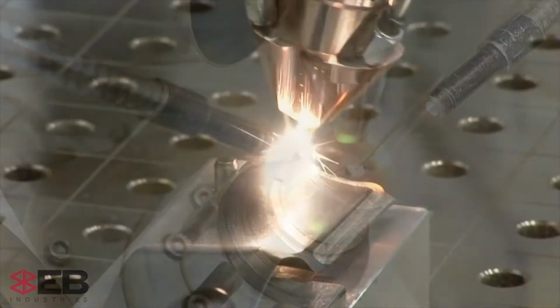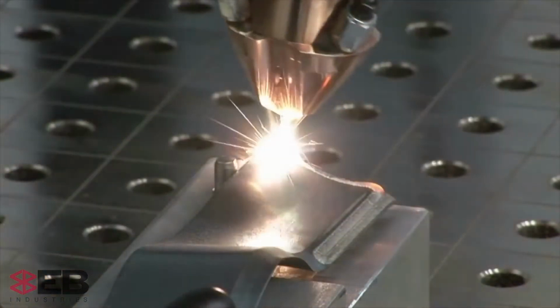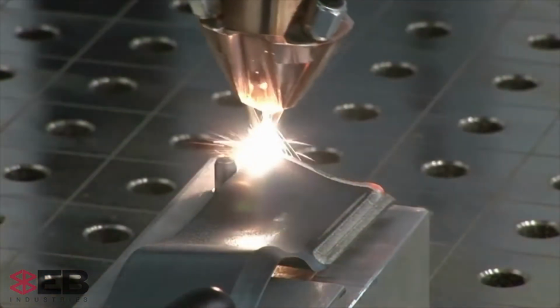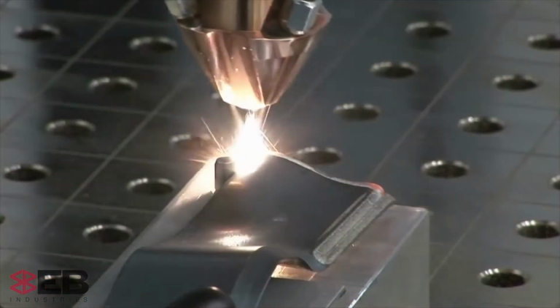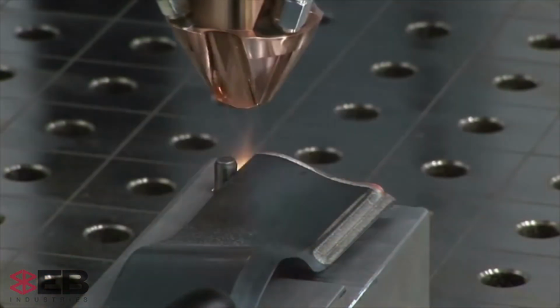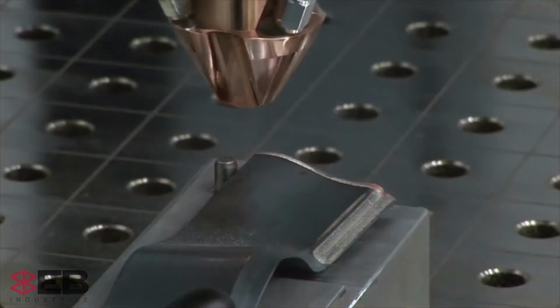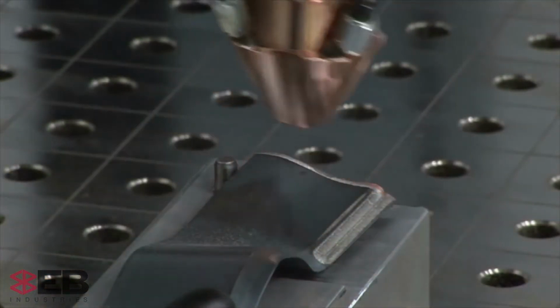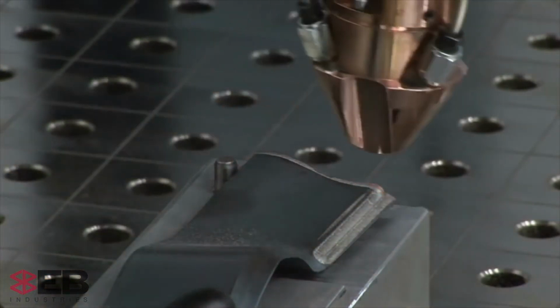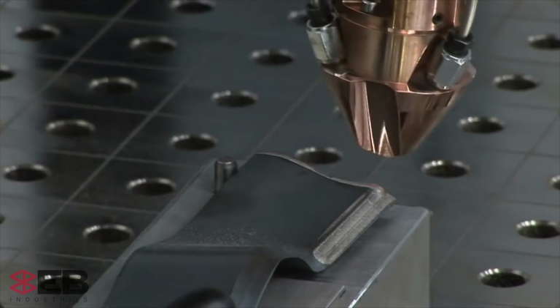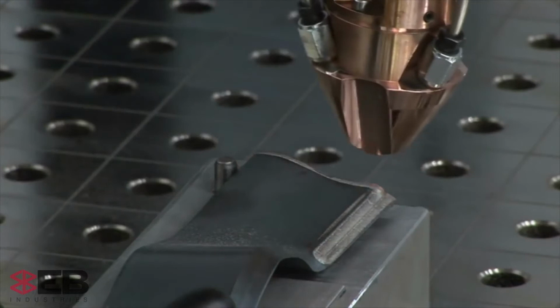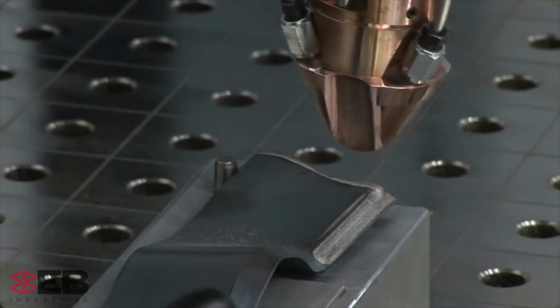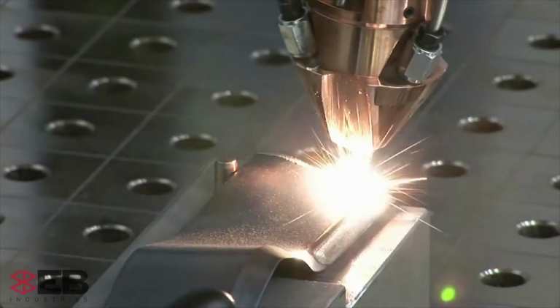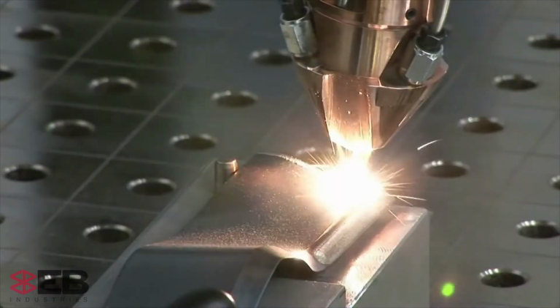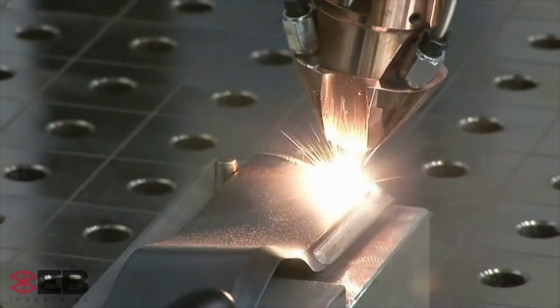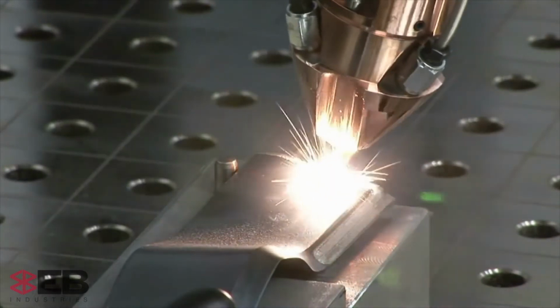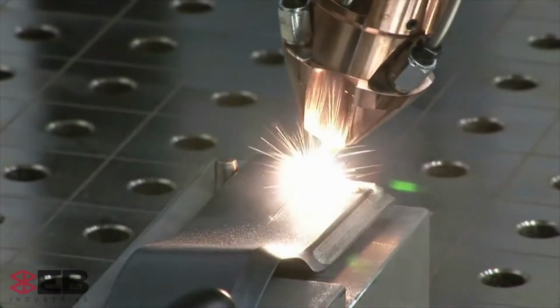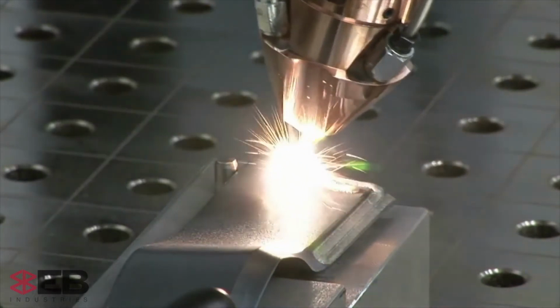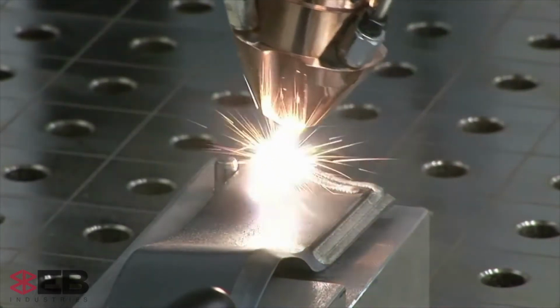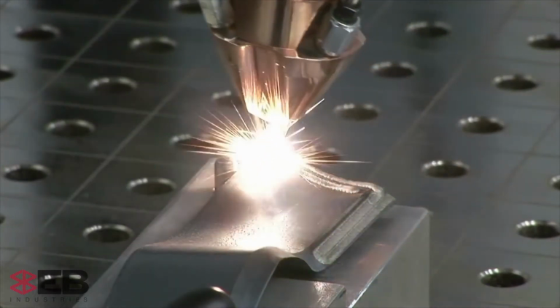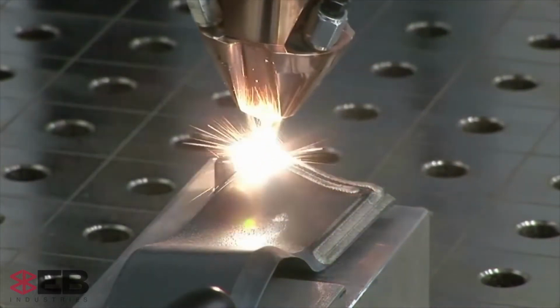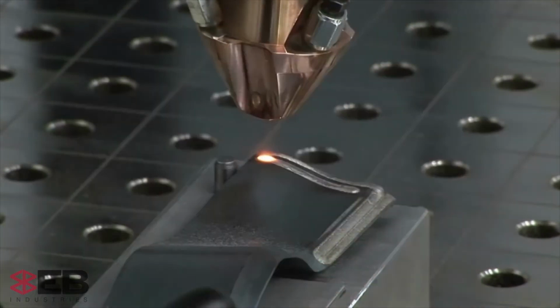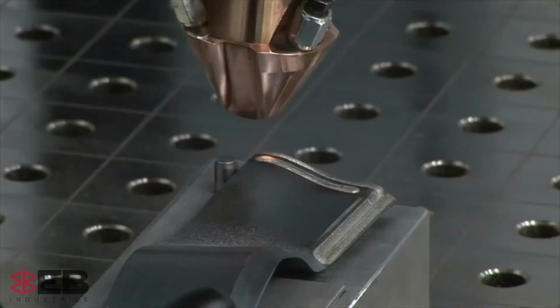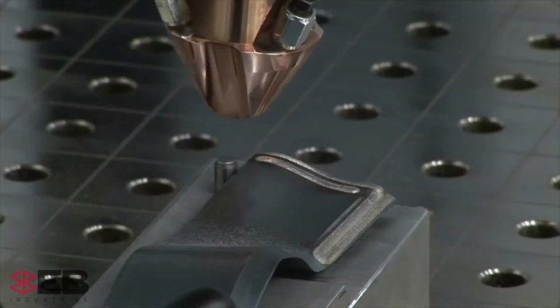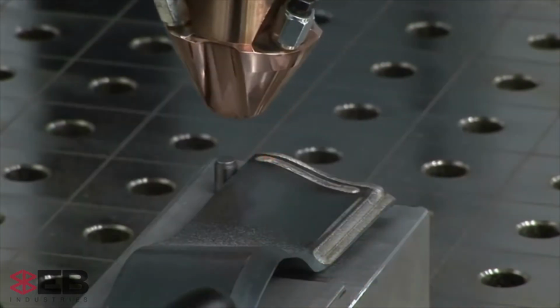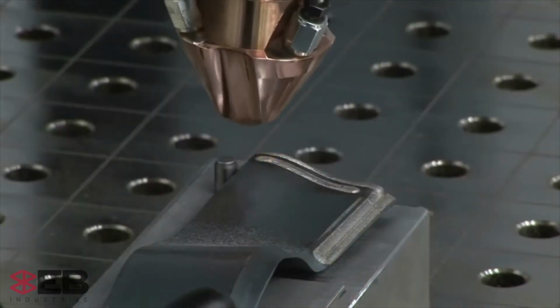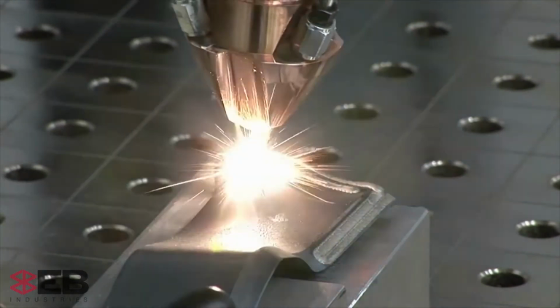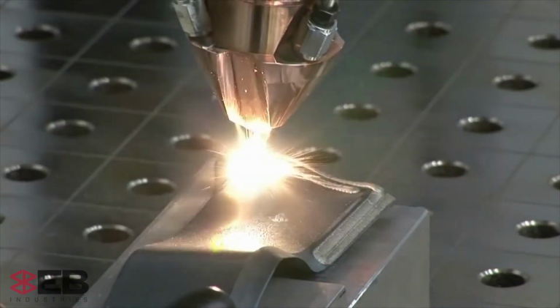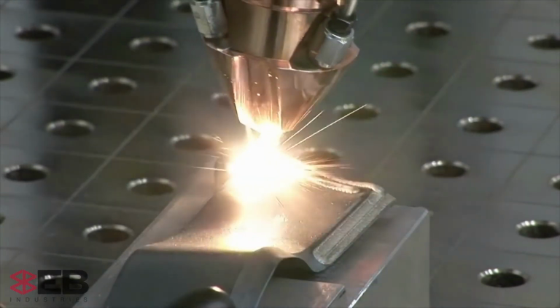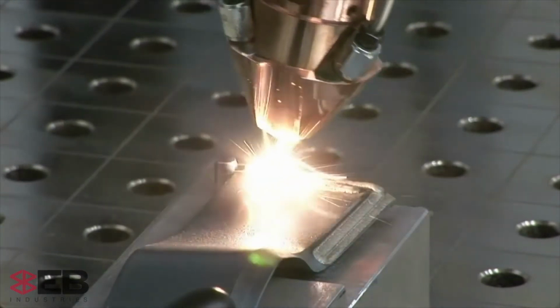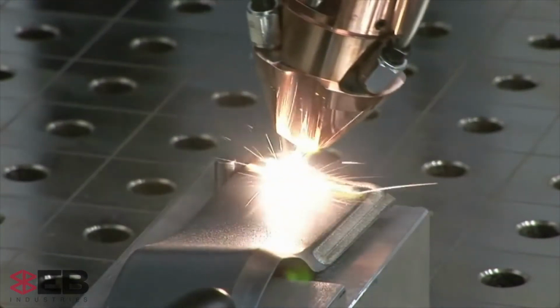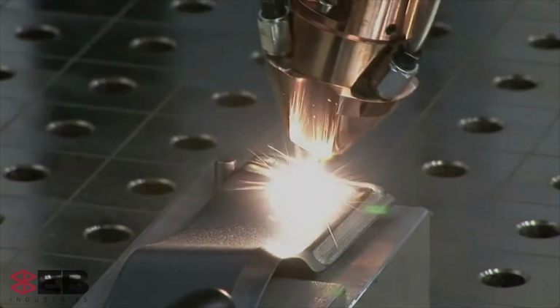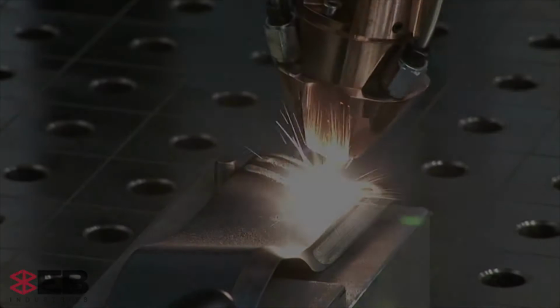We have laser welding services from manual to fully automated, and which one is used depends on what is cost effective and yields the best quality weld.